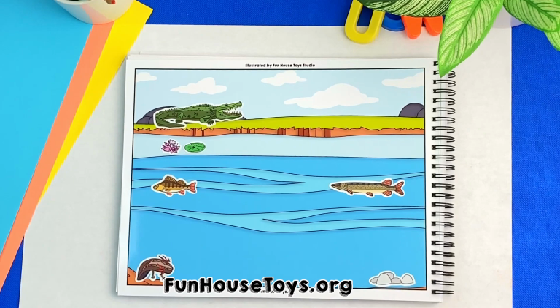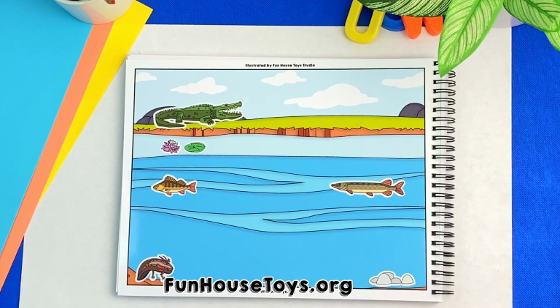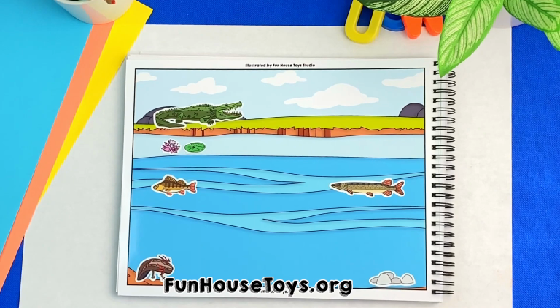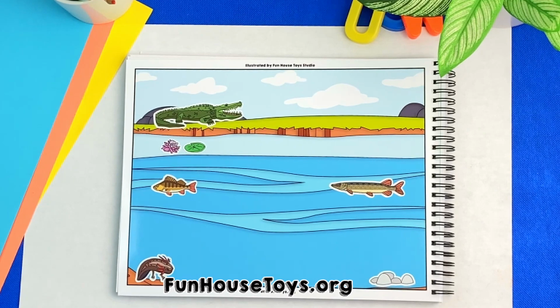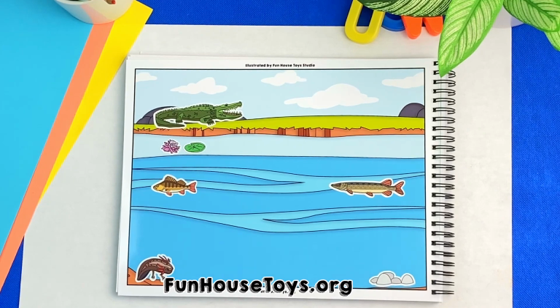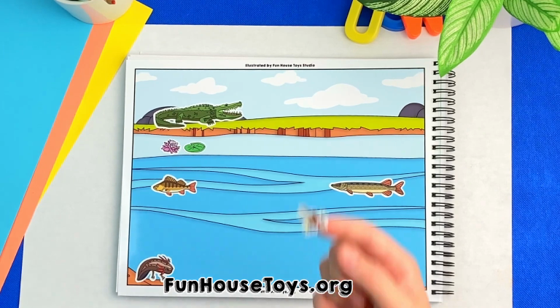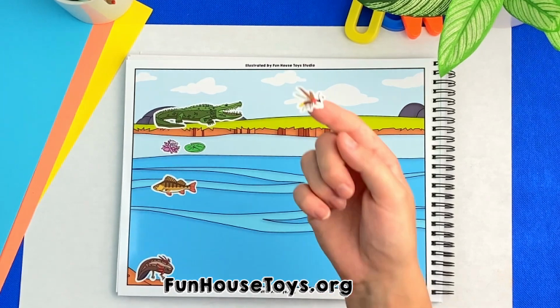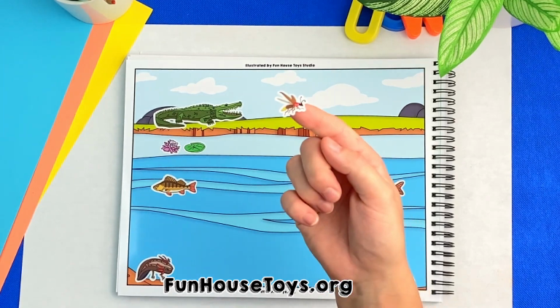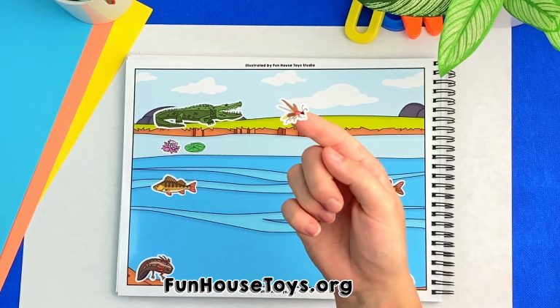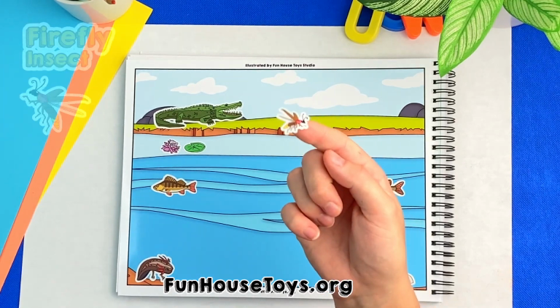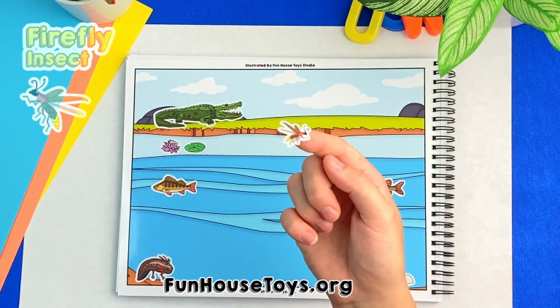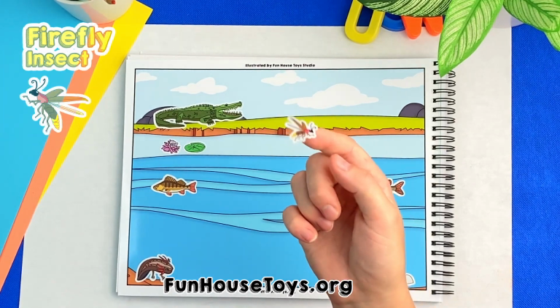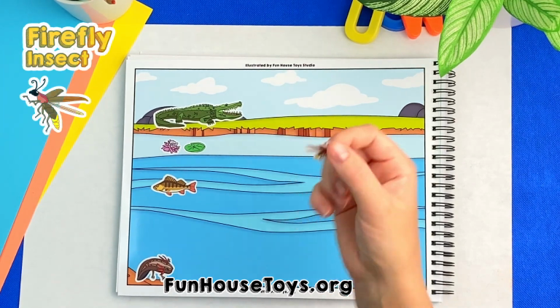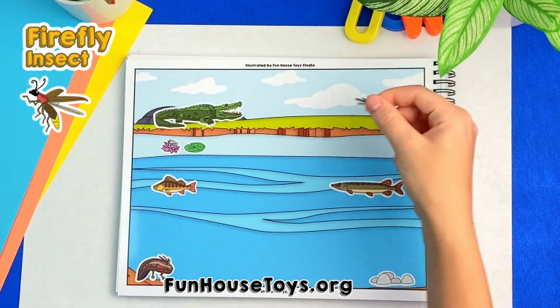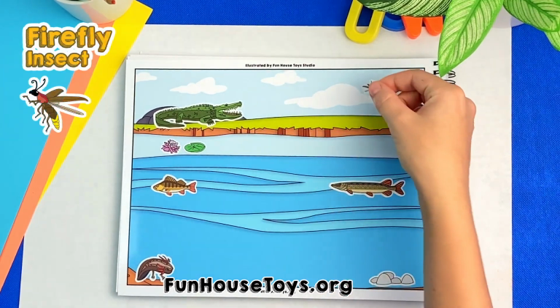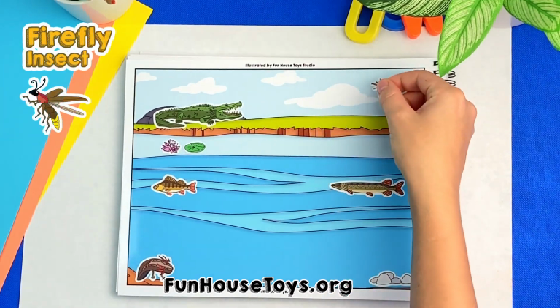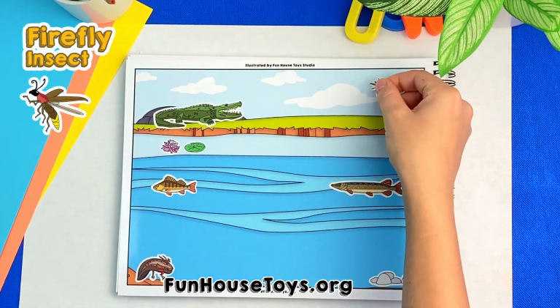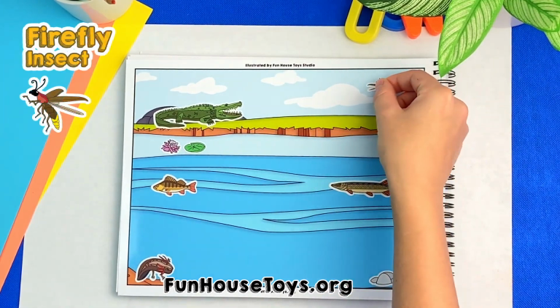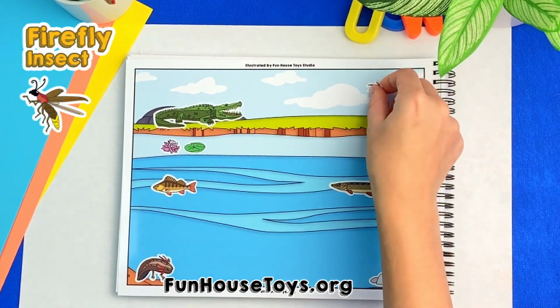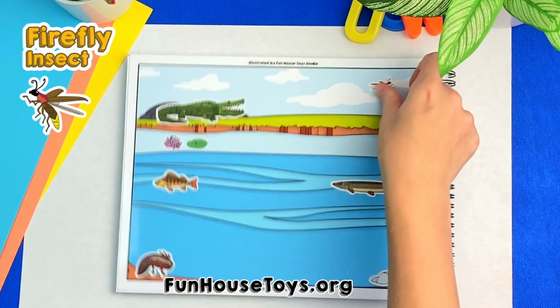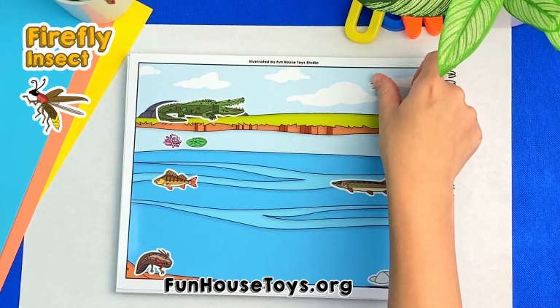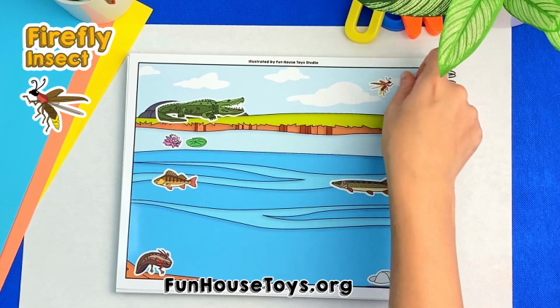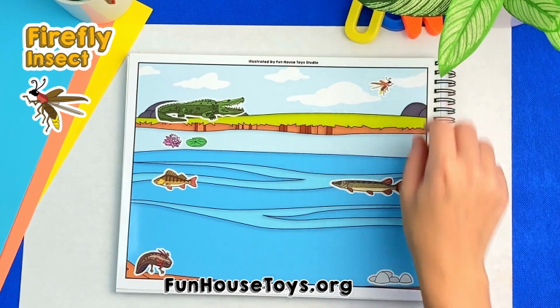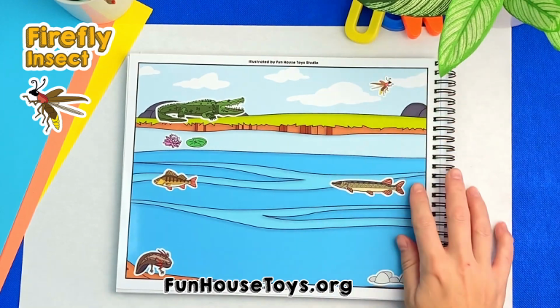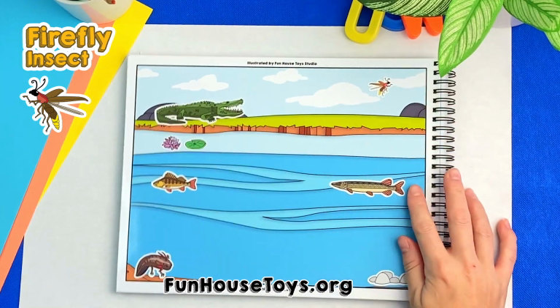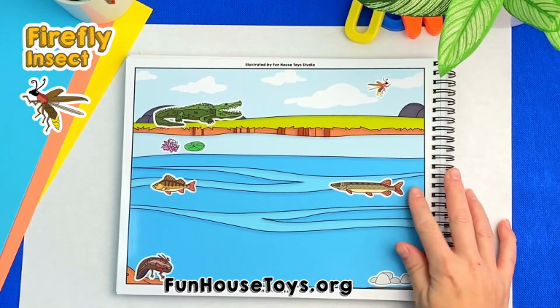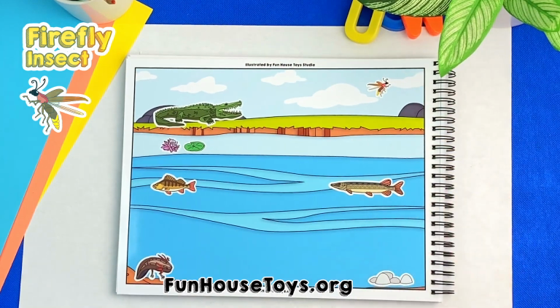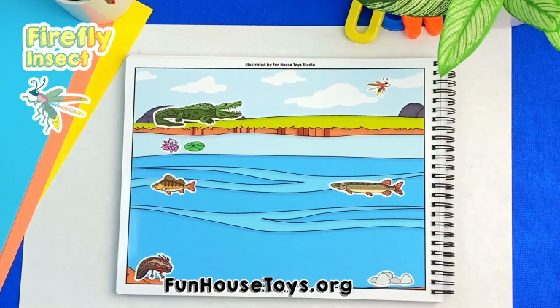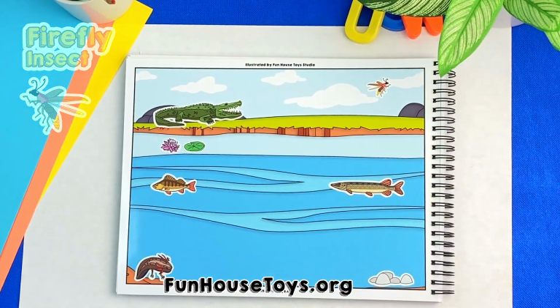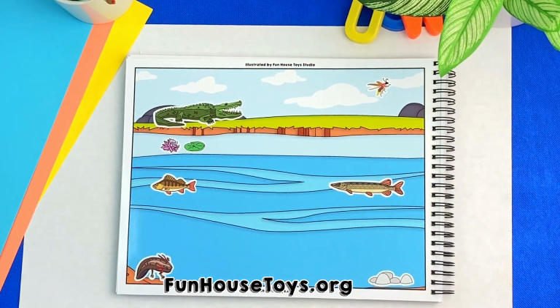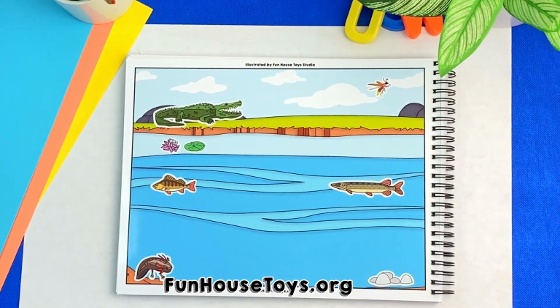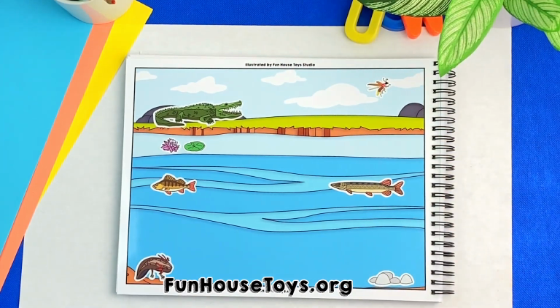I spot a fly up there. Good job, this is actually not a fly, but a beetle and it's called a firefly.